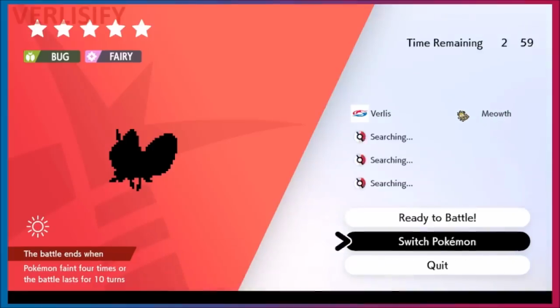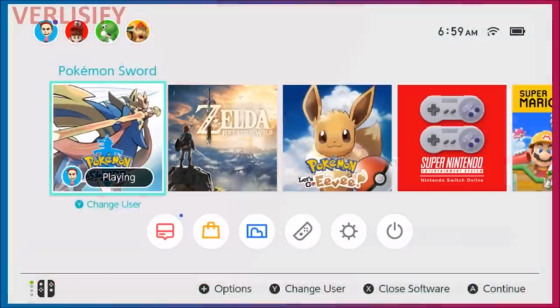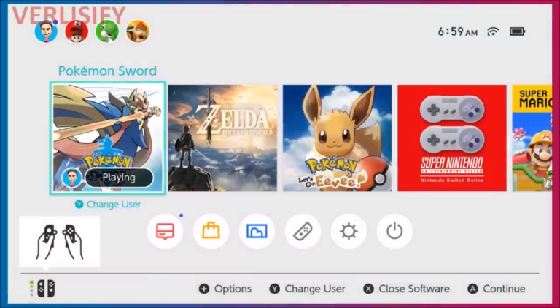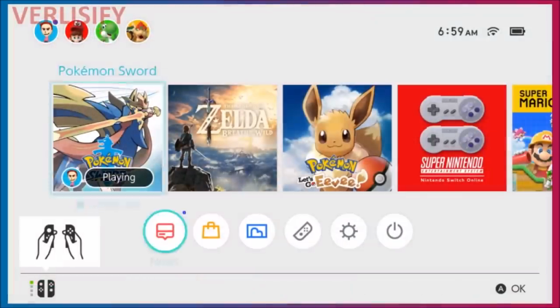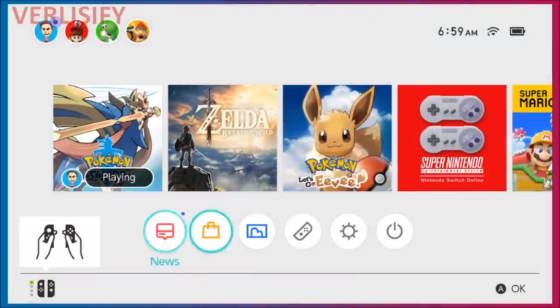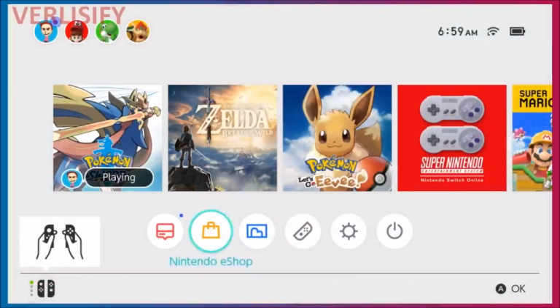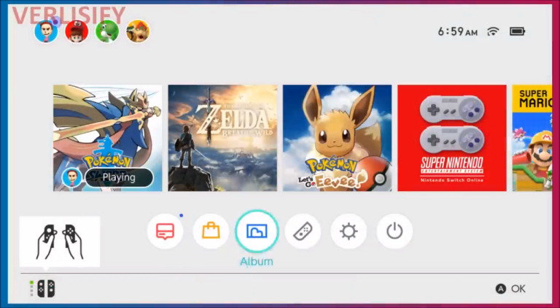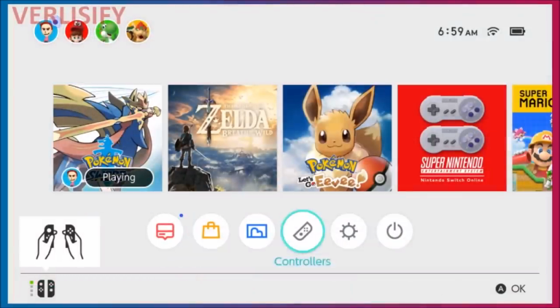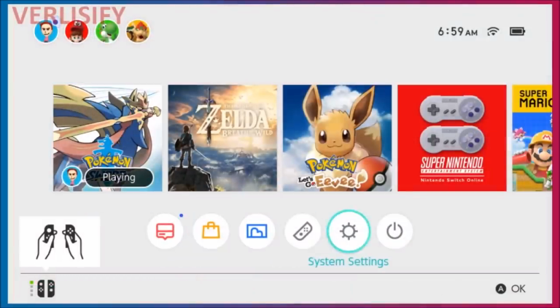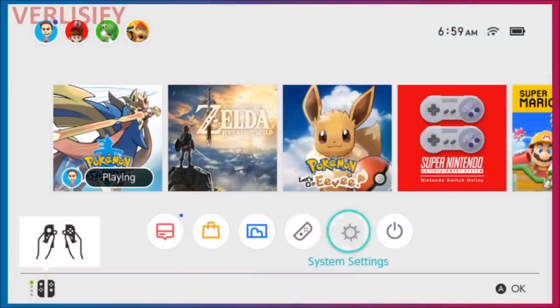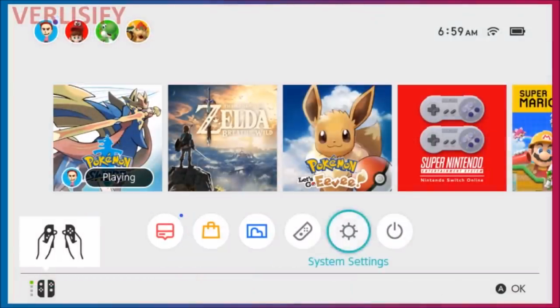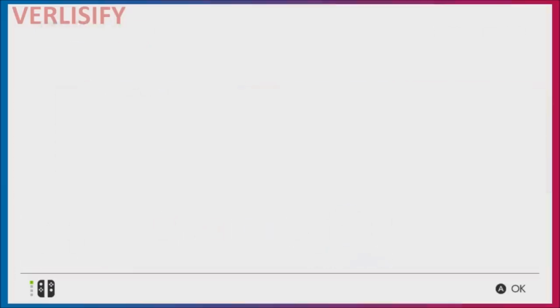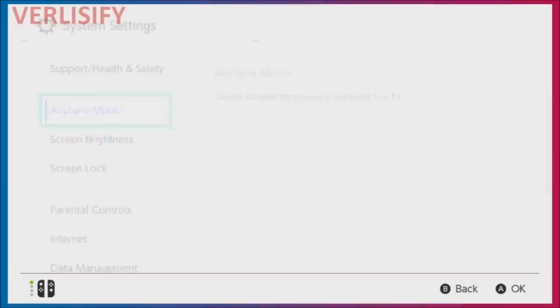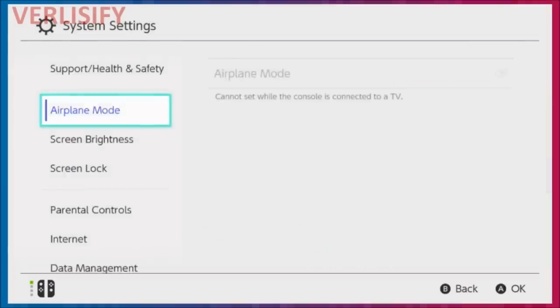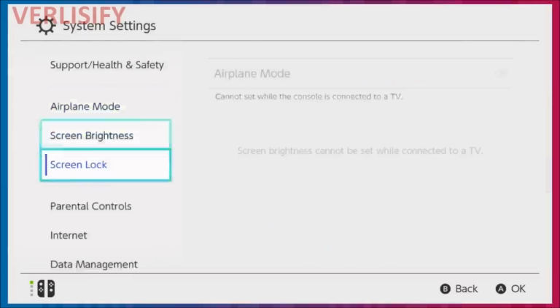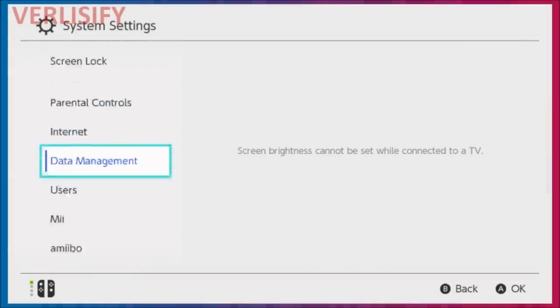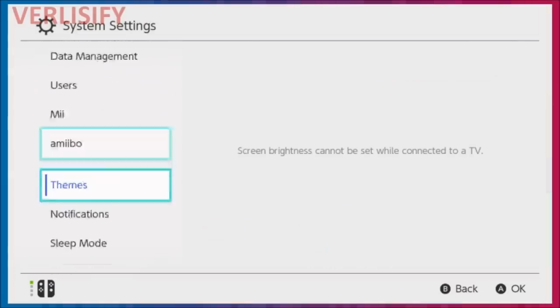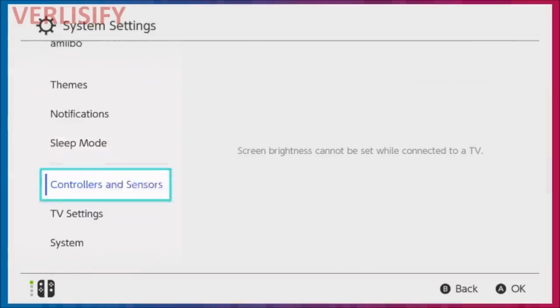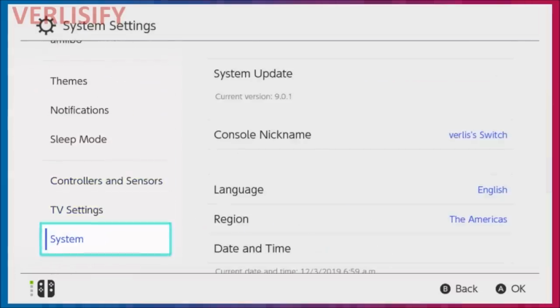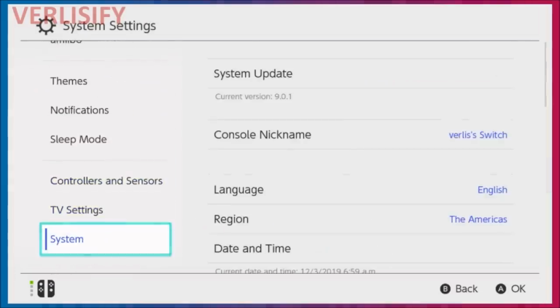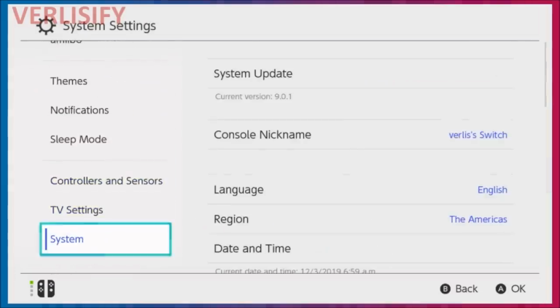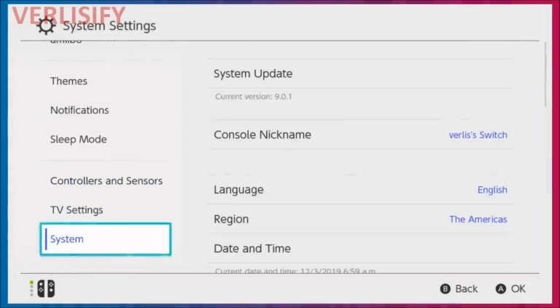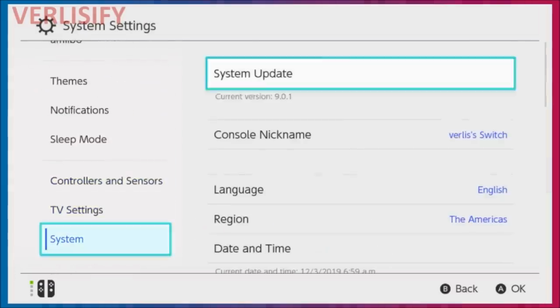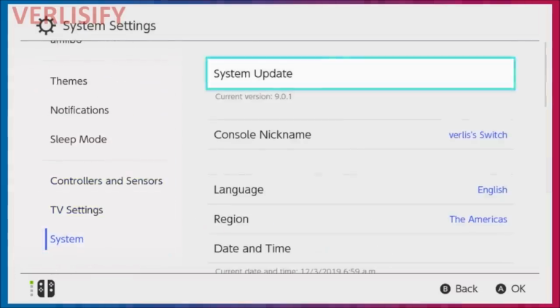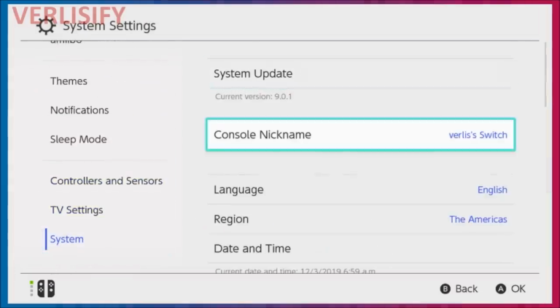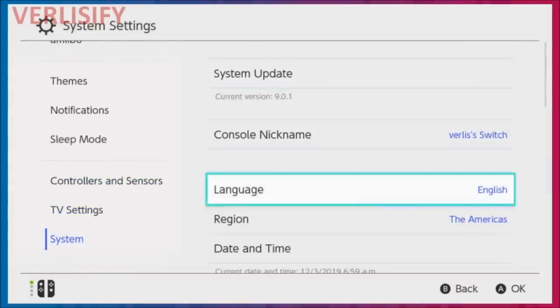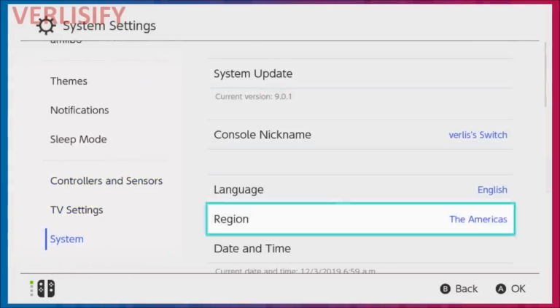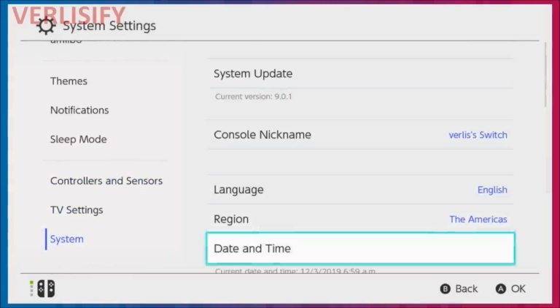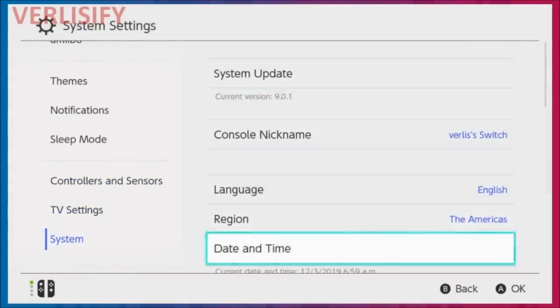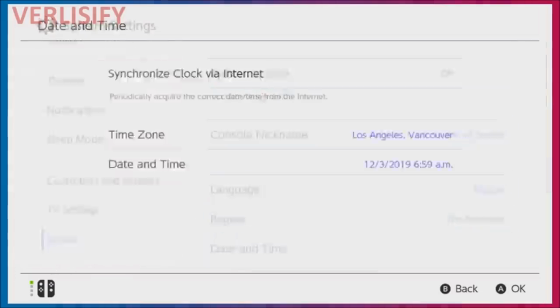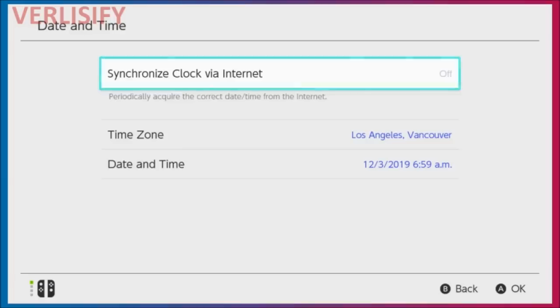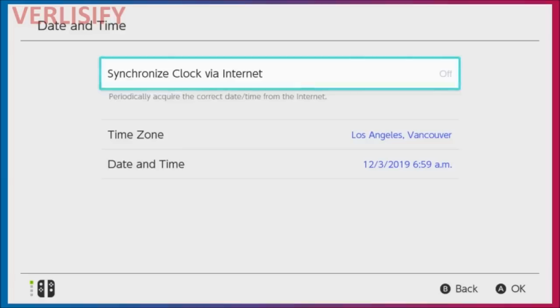So: Invite Others, make sure you get to that screen, then Home, System Settings, System, Date and Time — and it'll keep letting you do it.